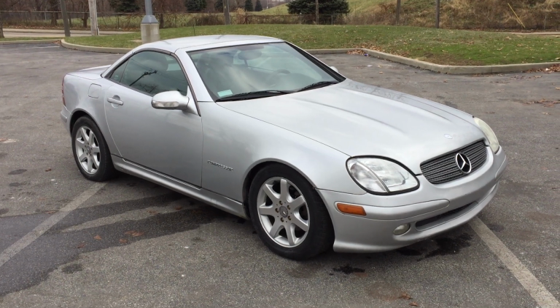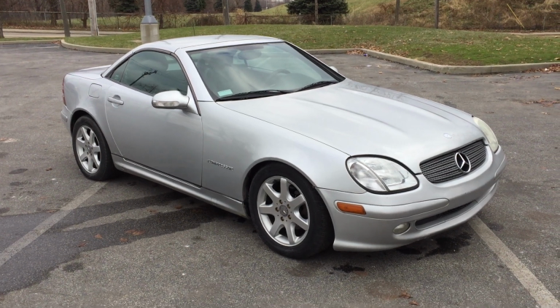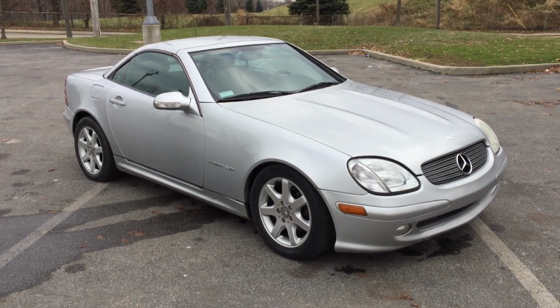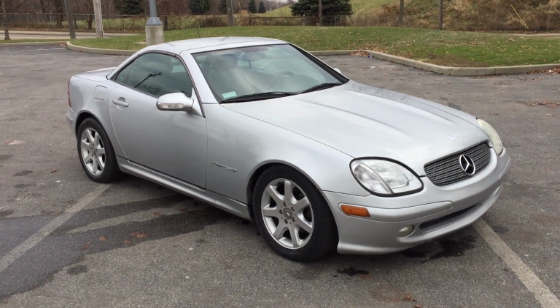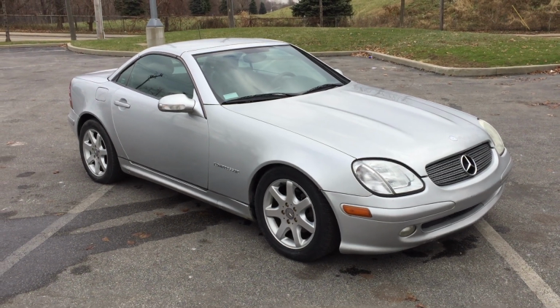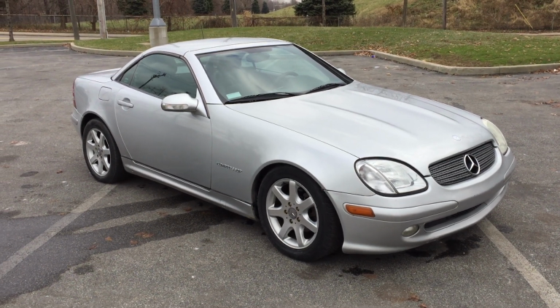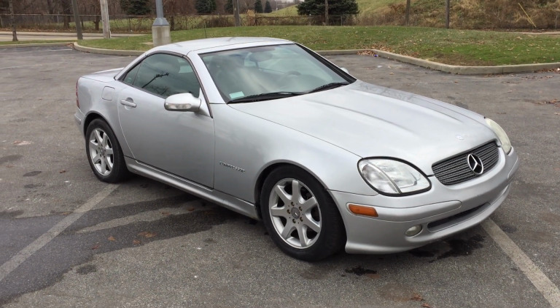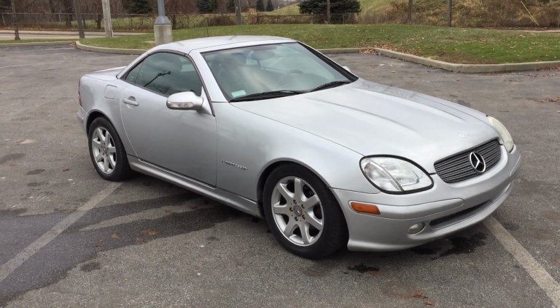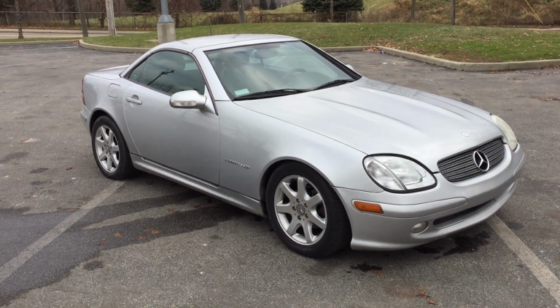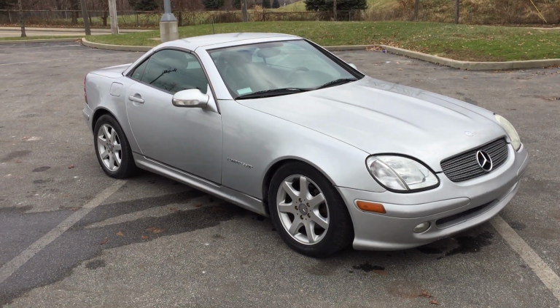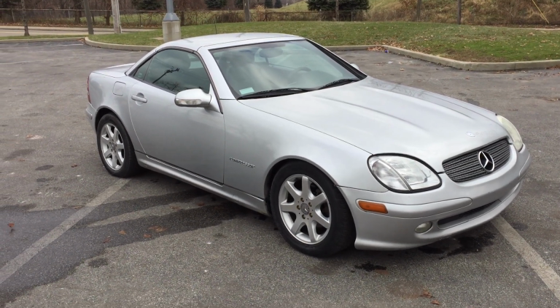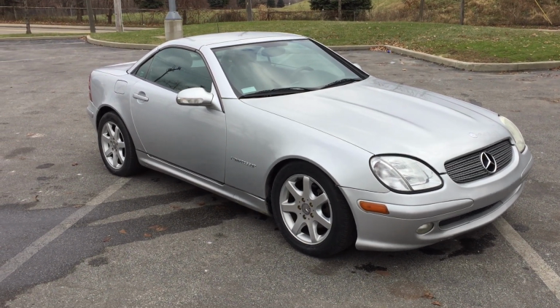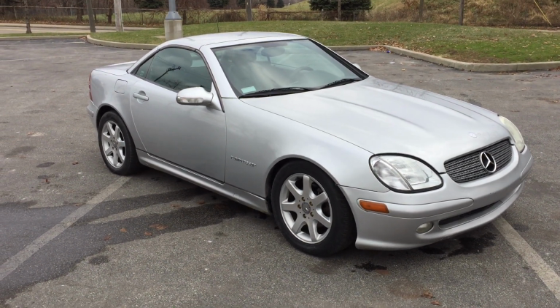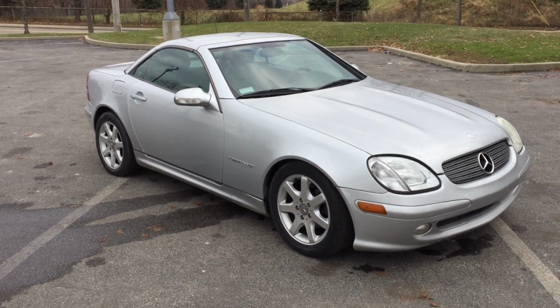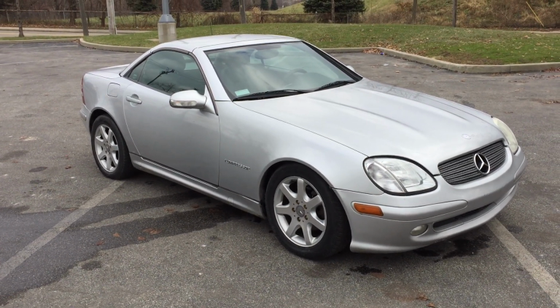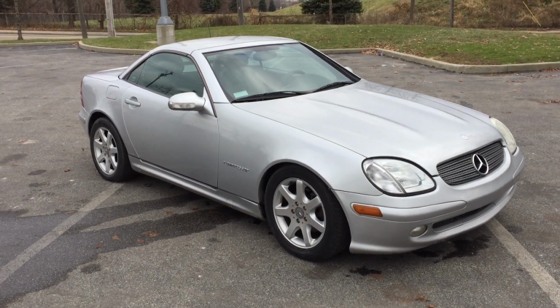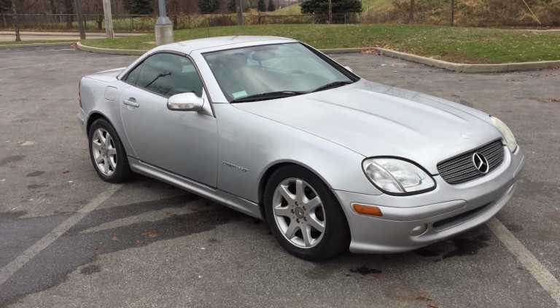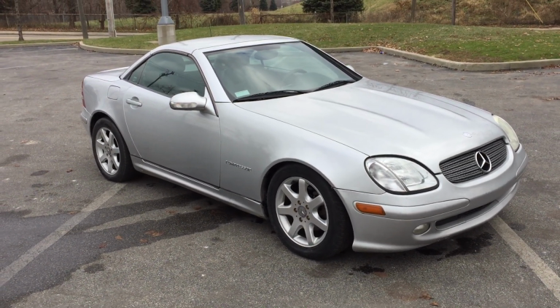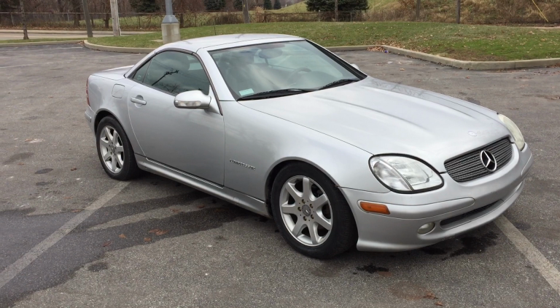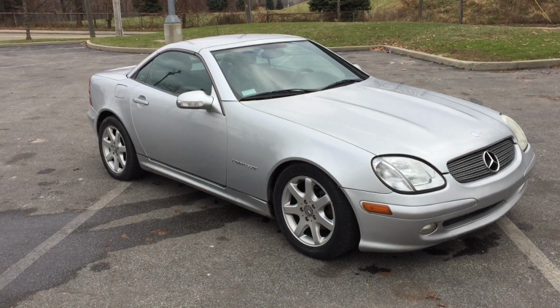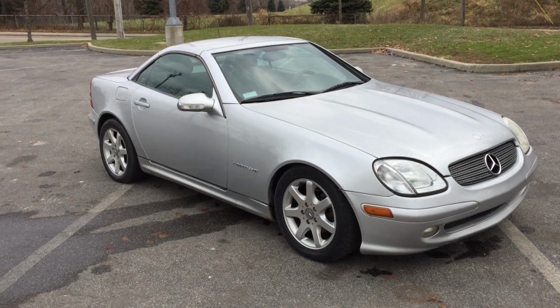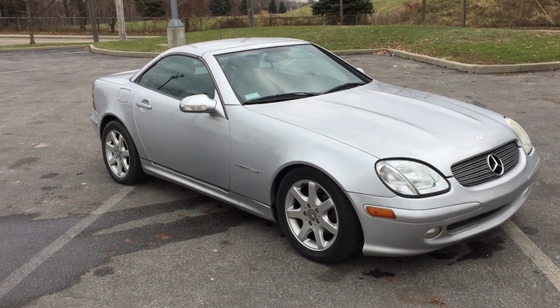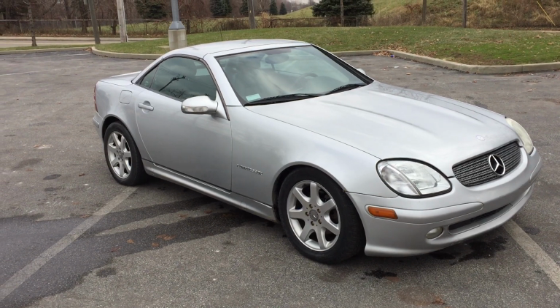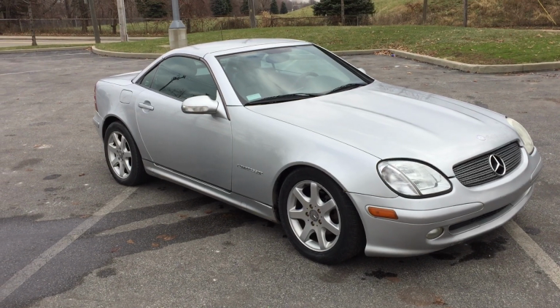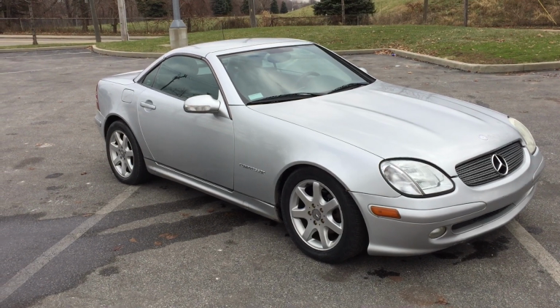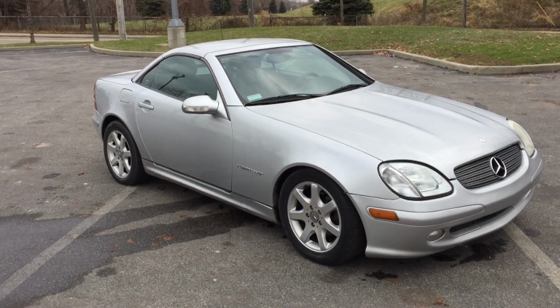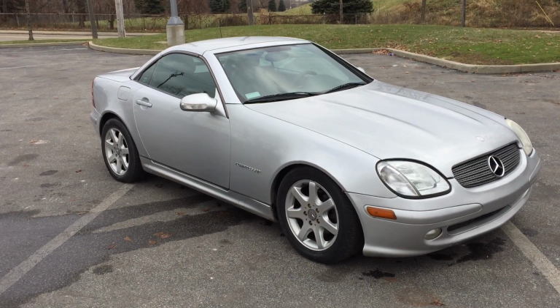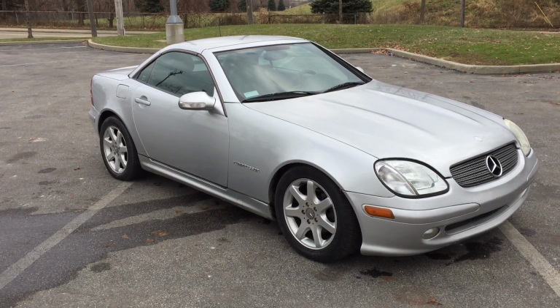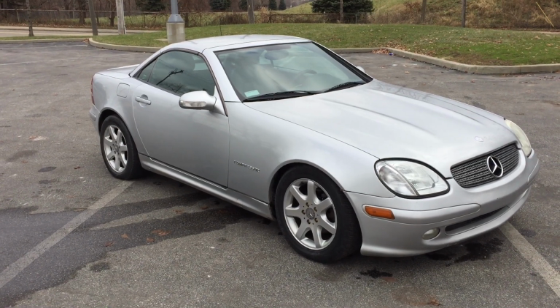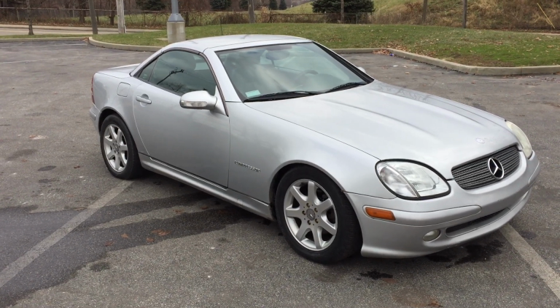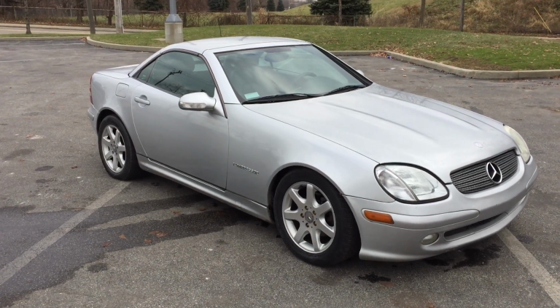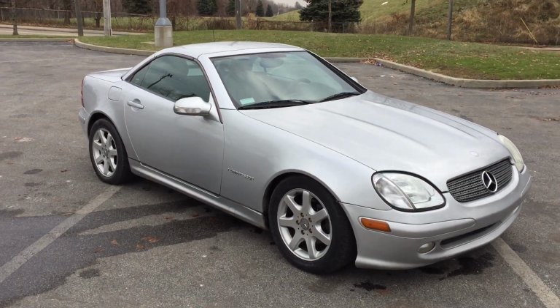Stopped on the ARJs and checked this one out. 2001 Mercedes-Benz SLK 230.